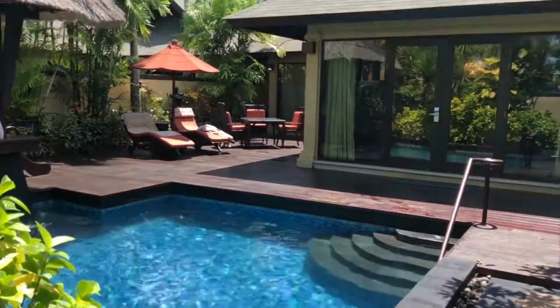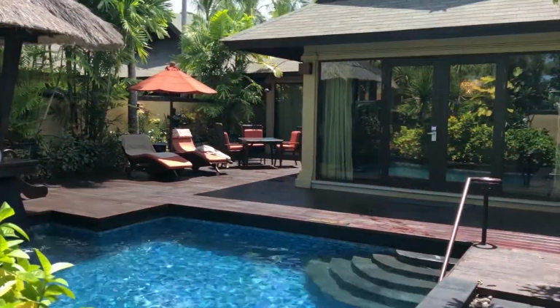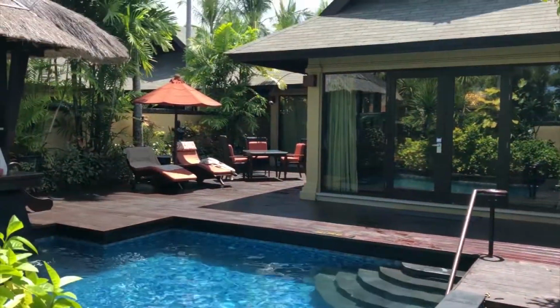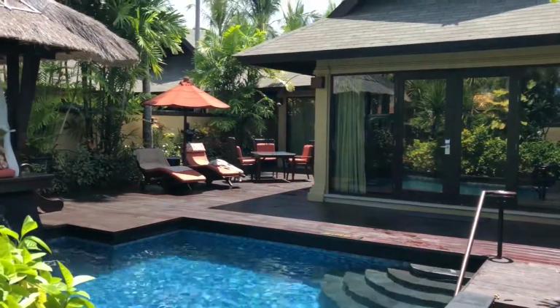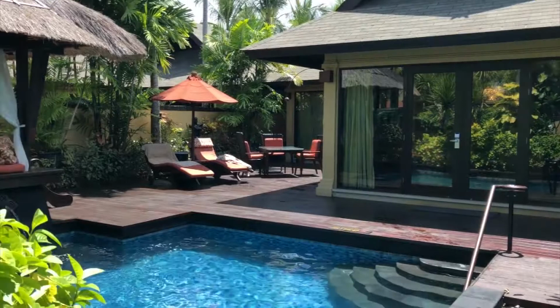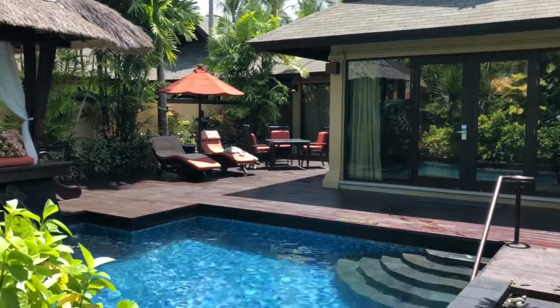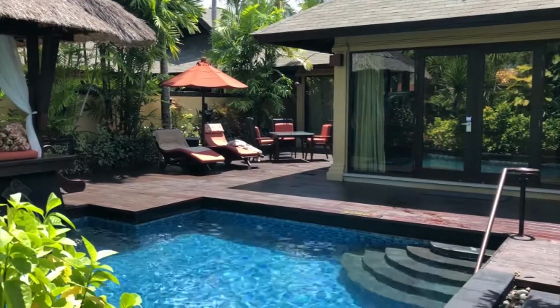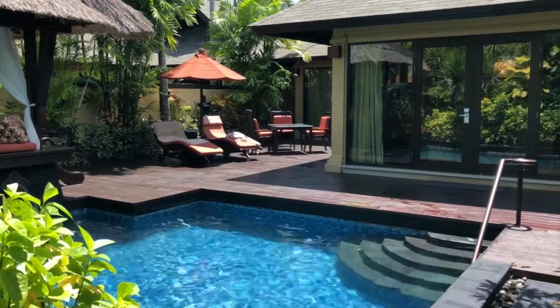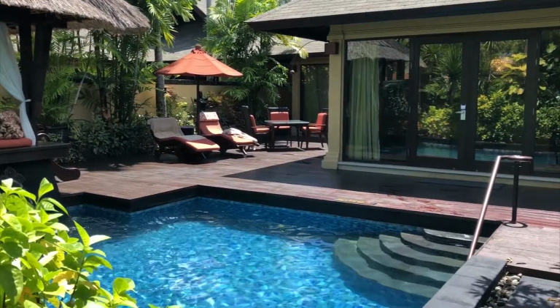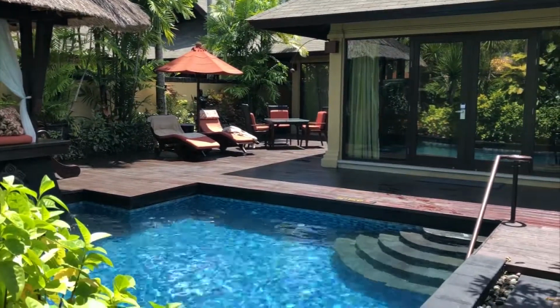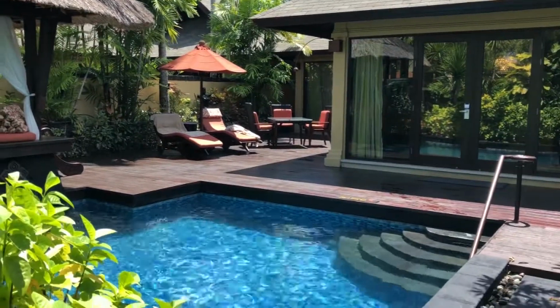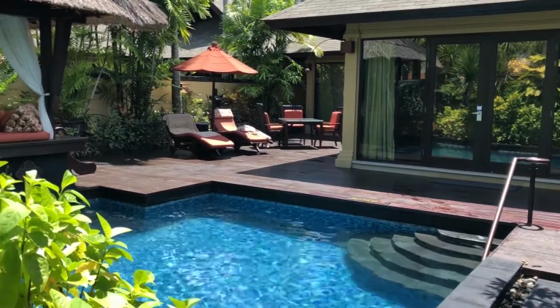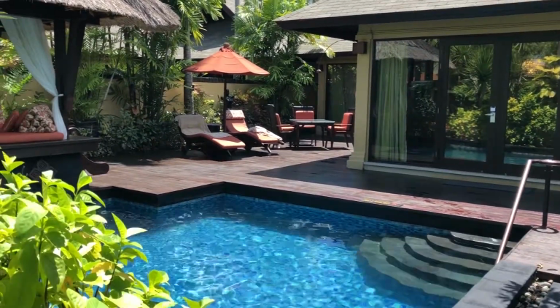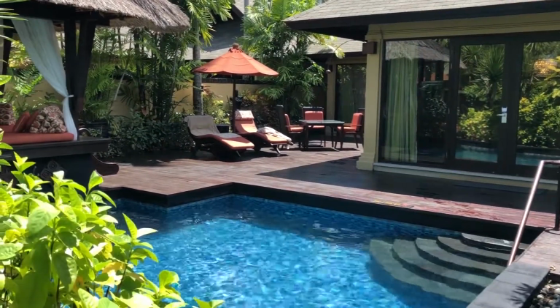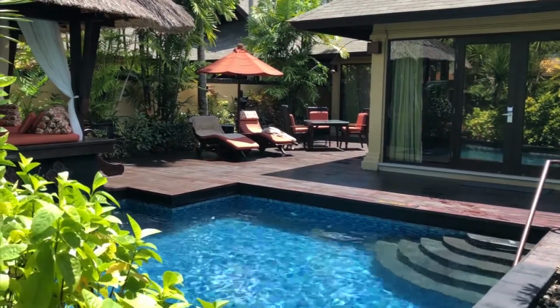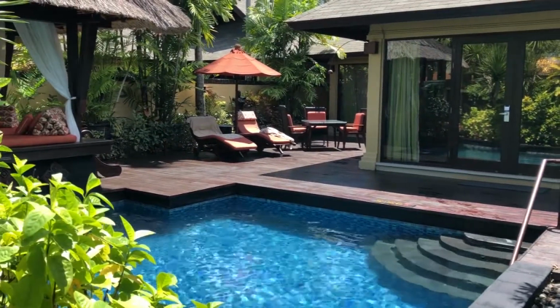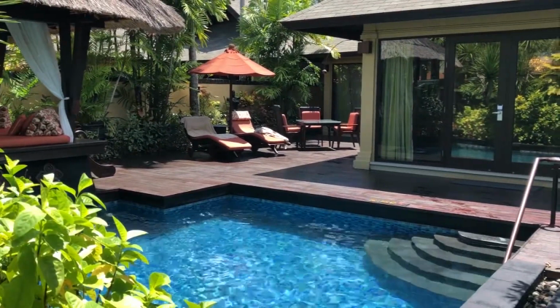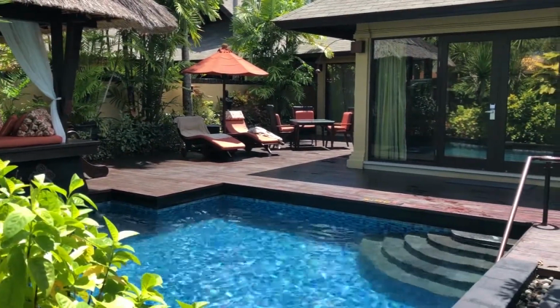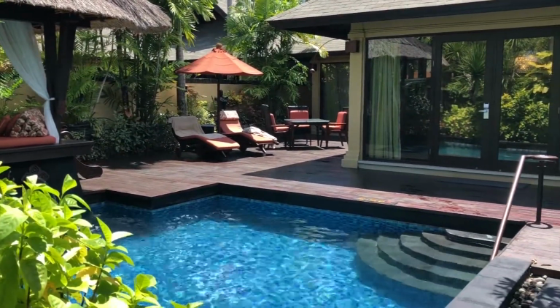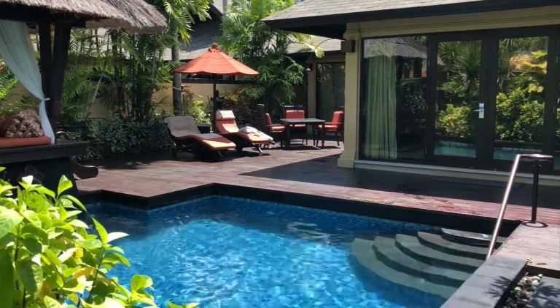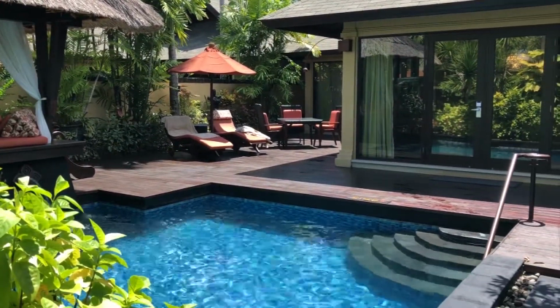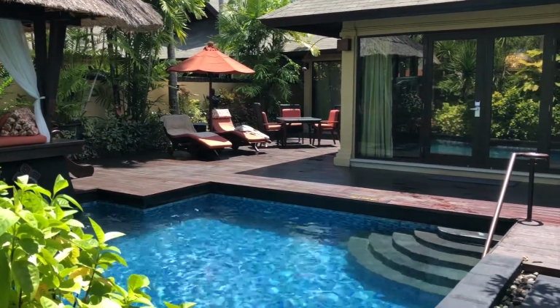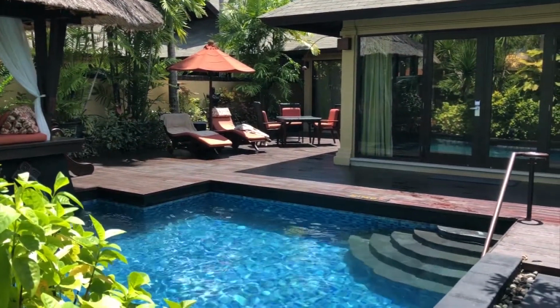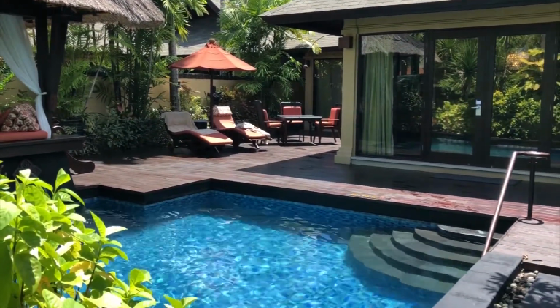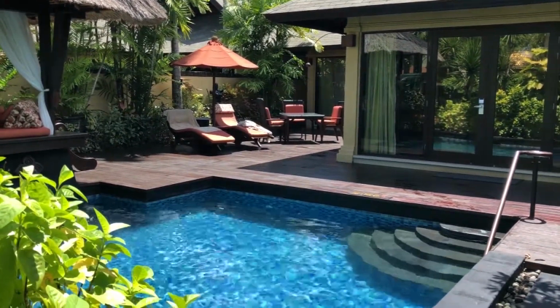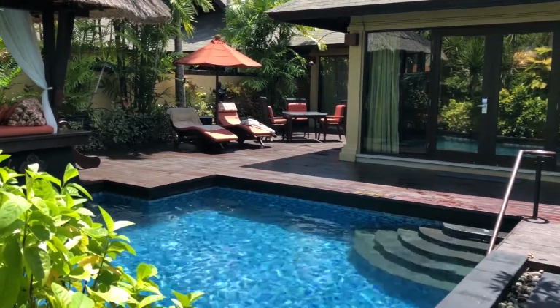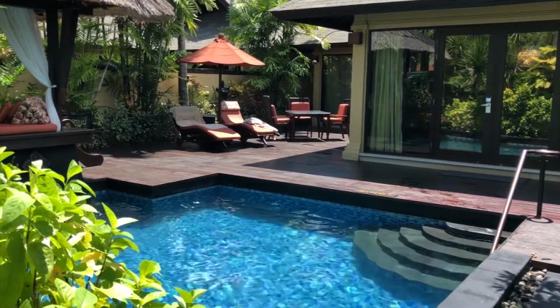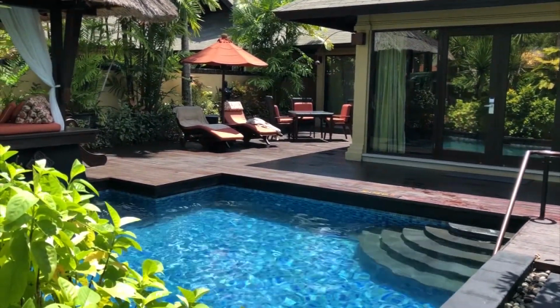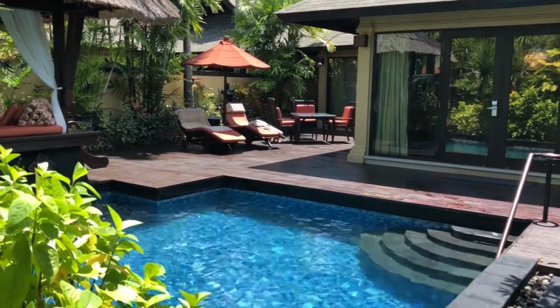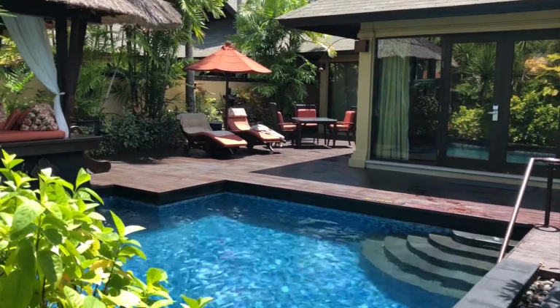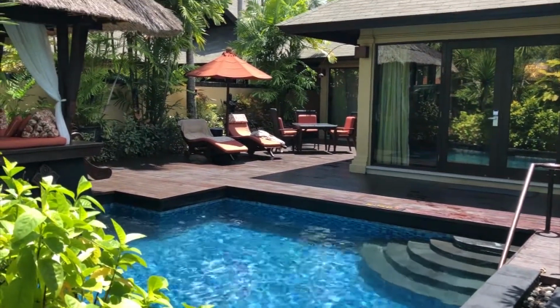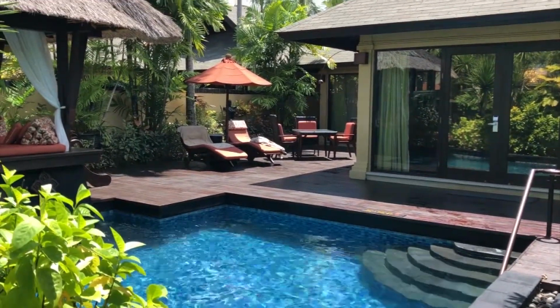Again, this is the St. Regis Bali, Gardenia Villa 705.